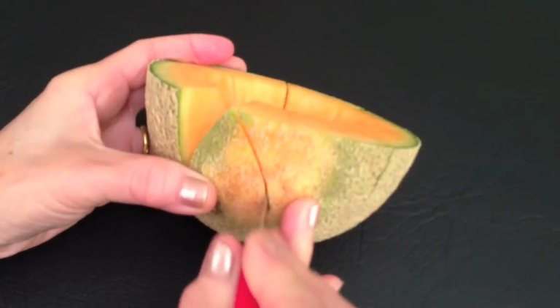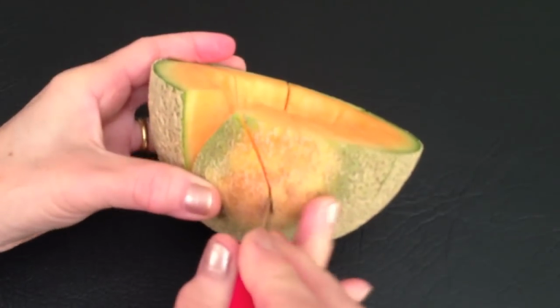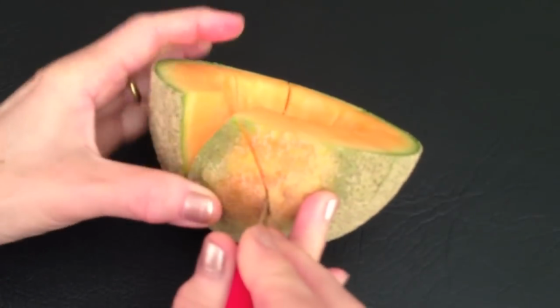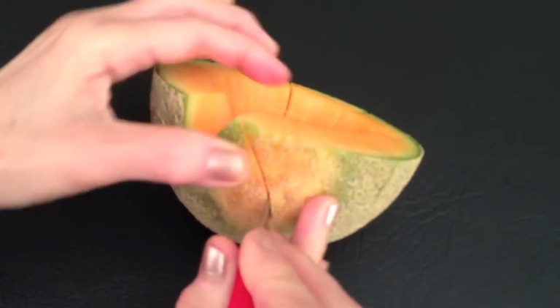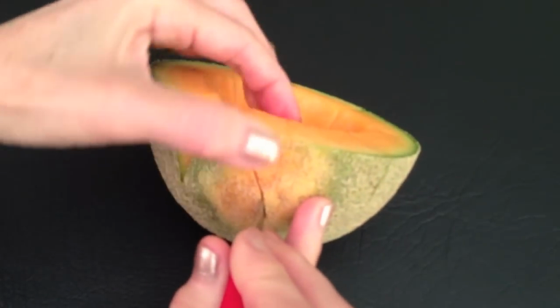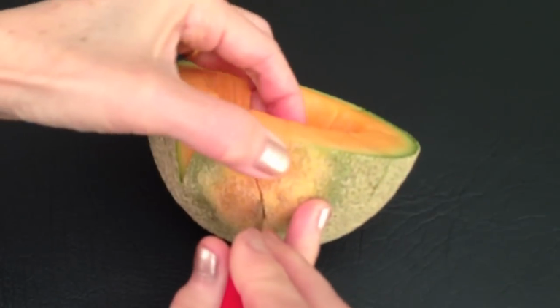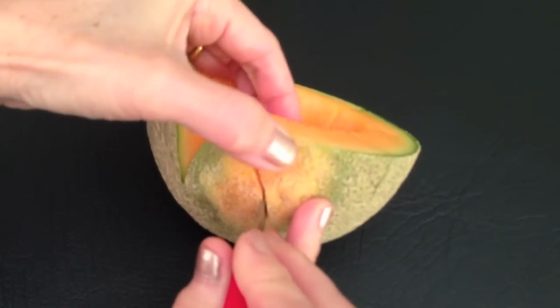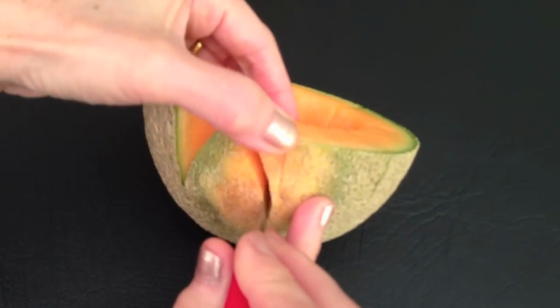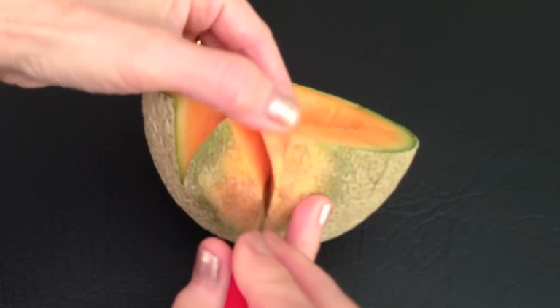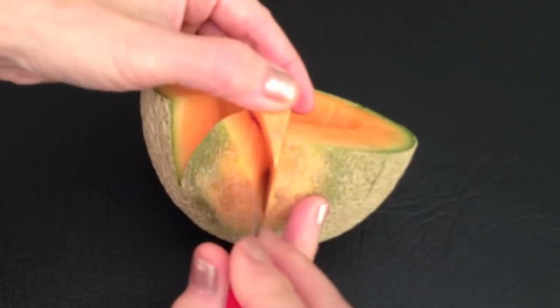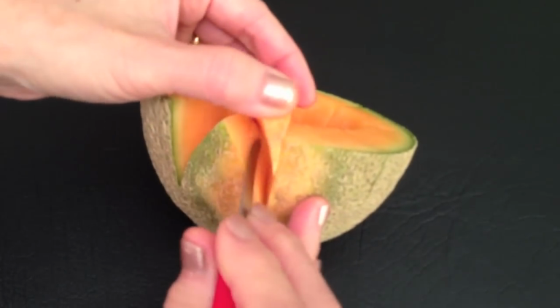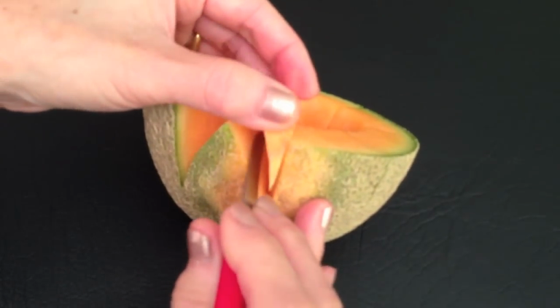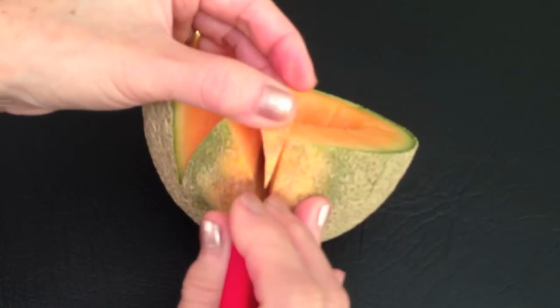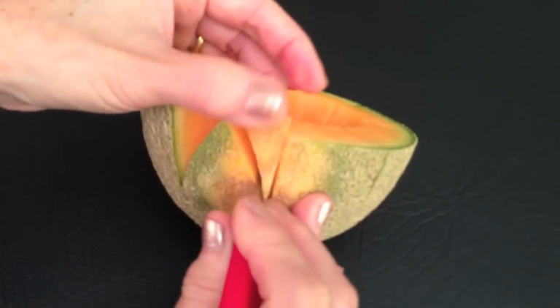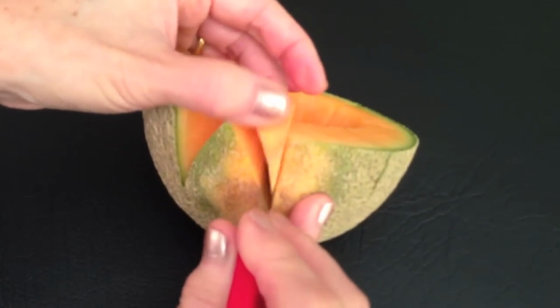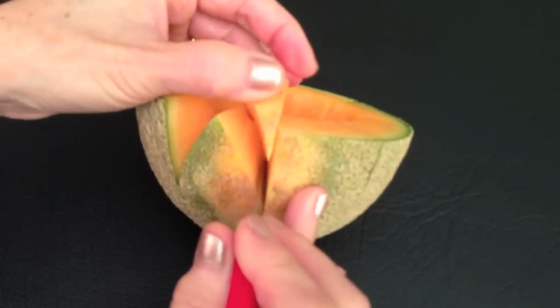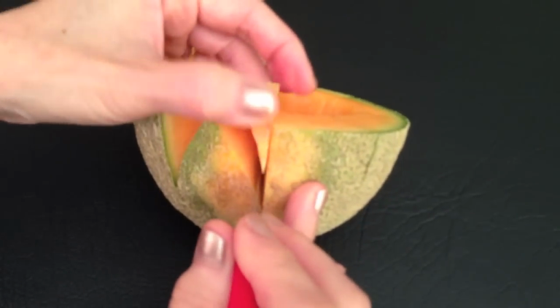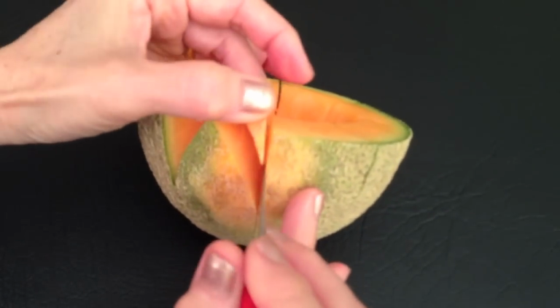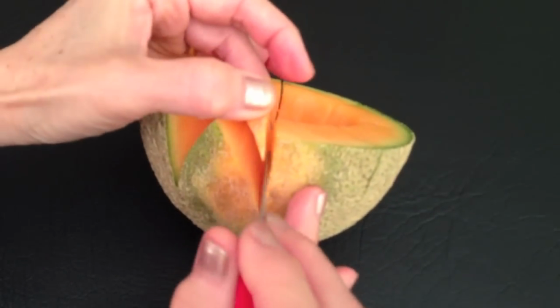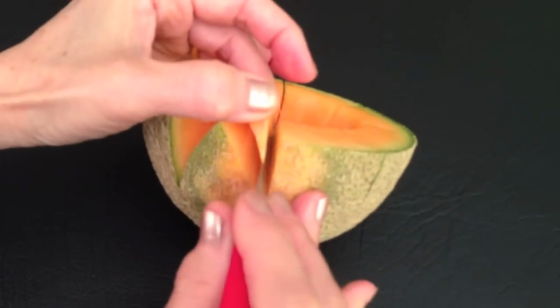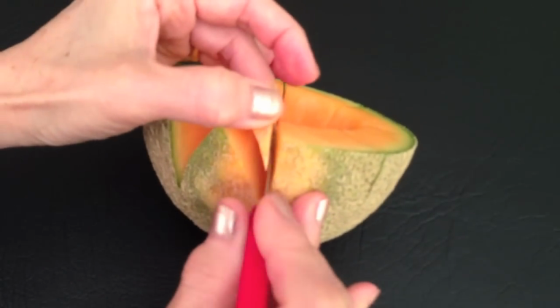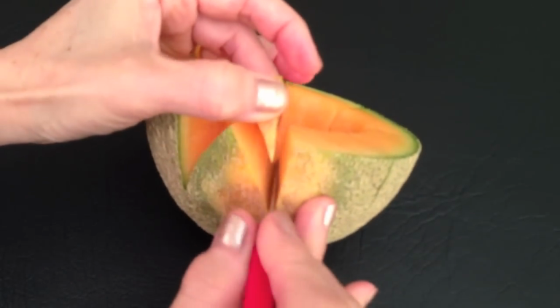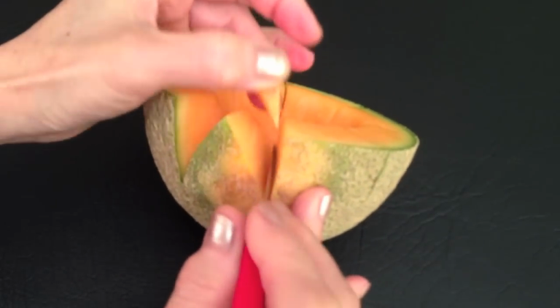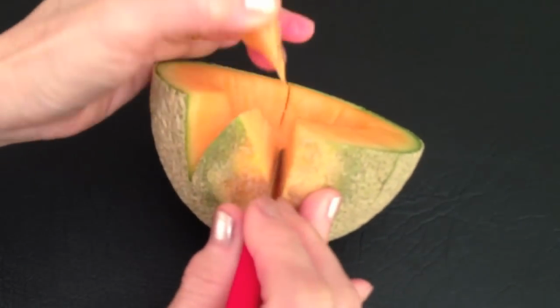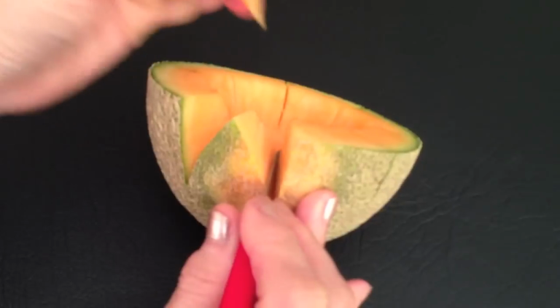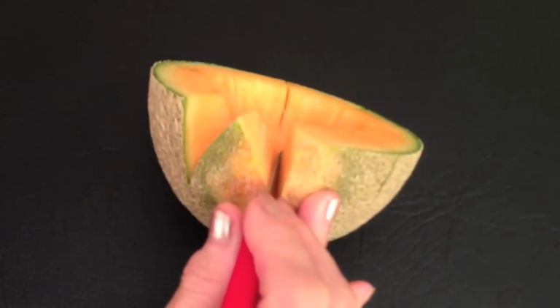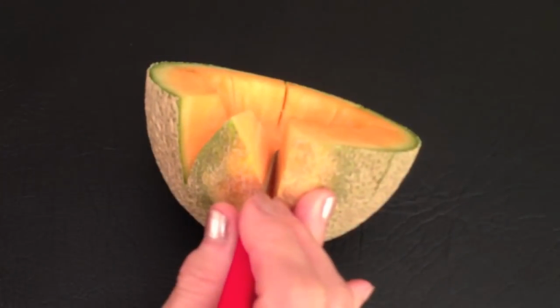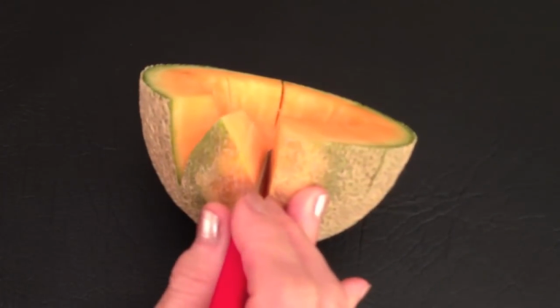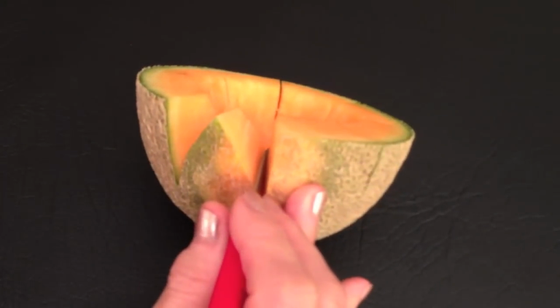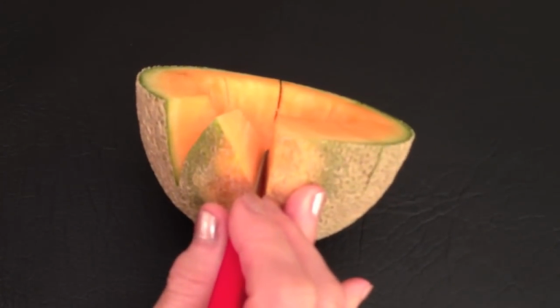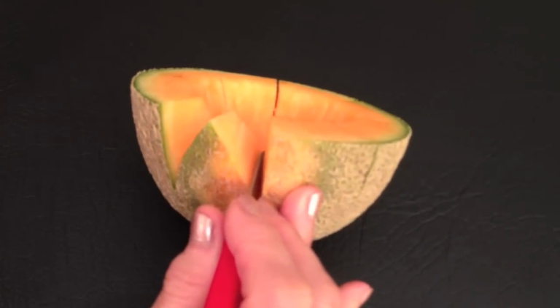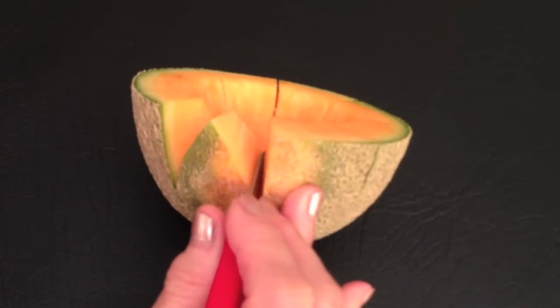To avoid bruising the rock melon, please try not to press on the inside flesh.